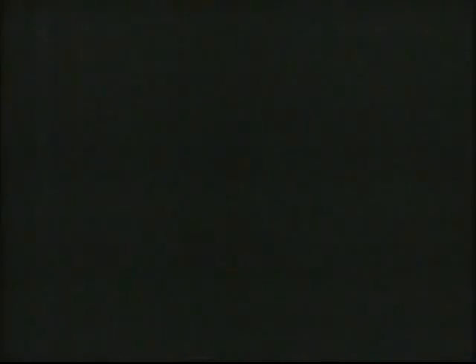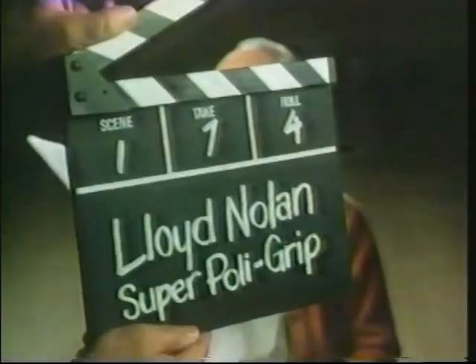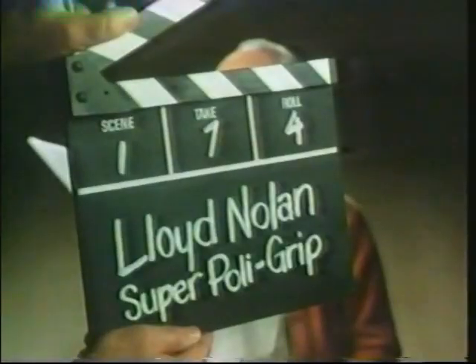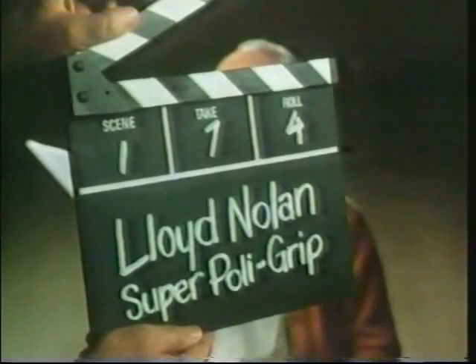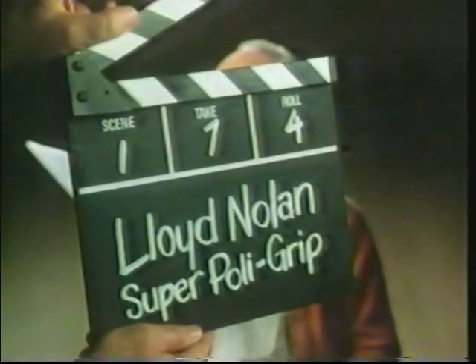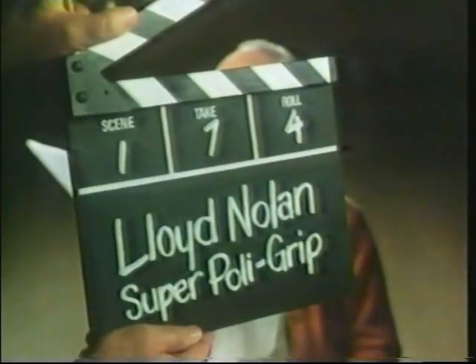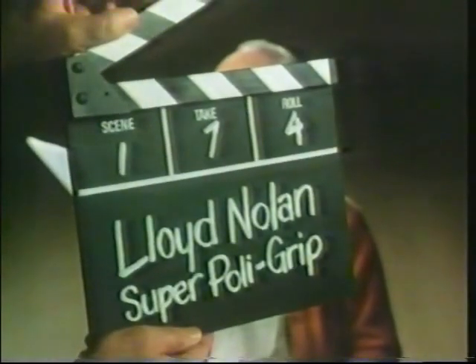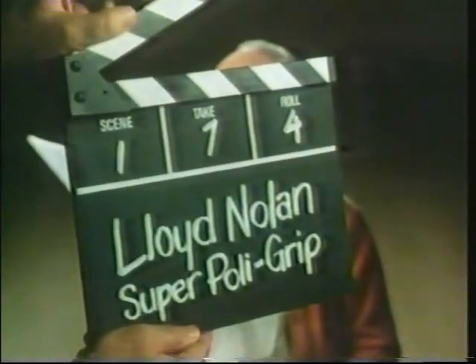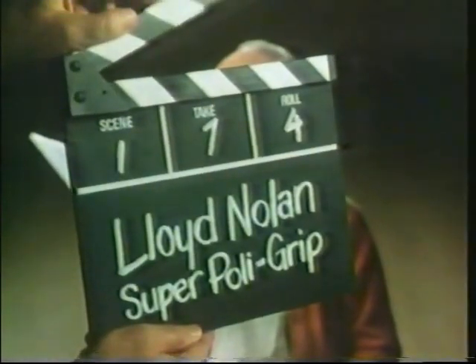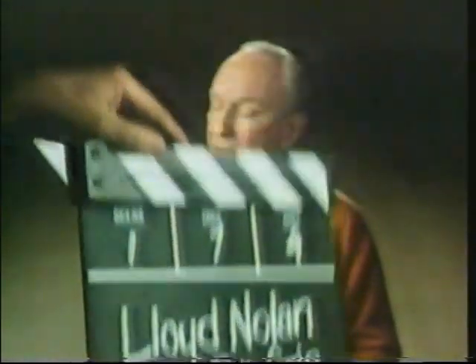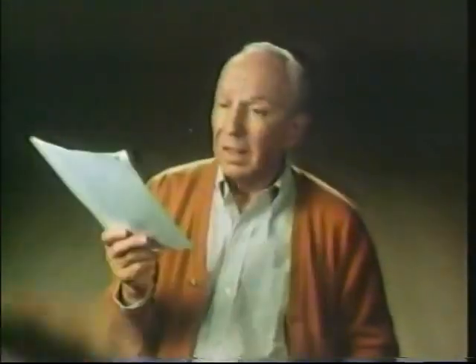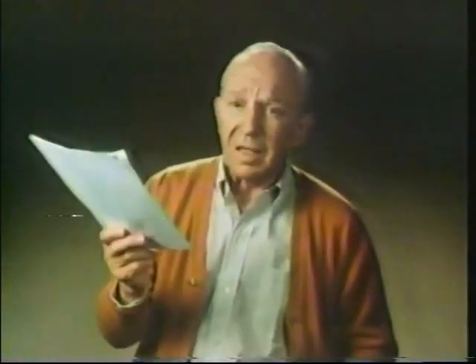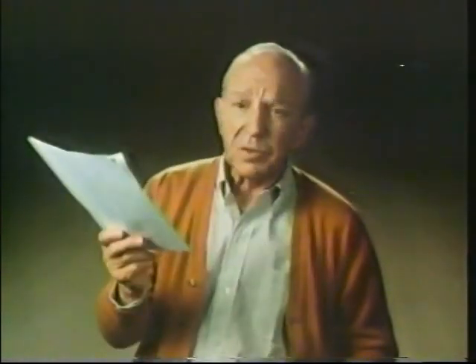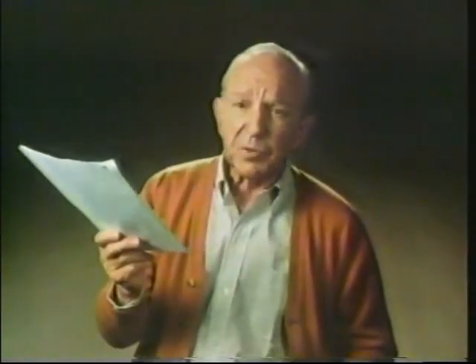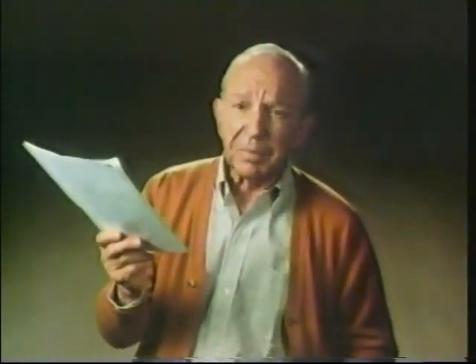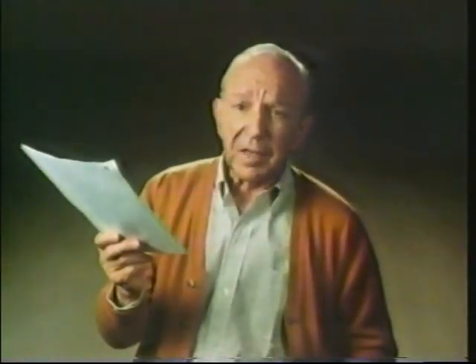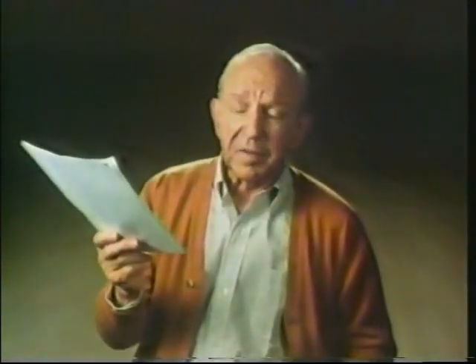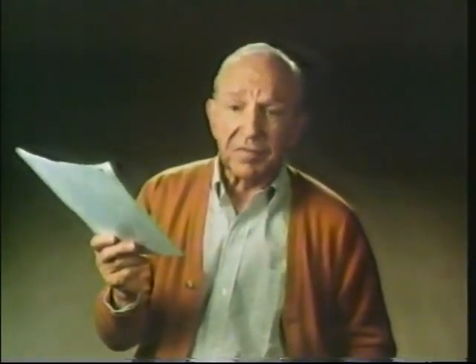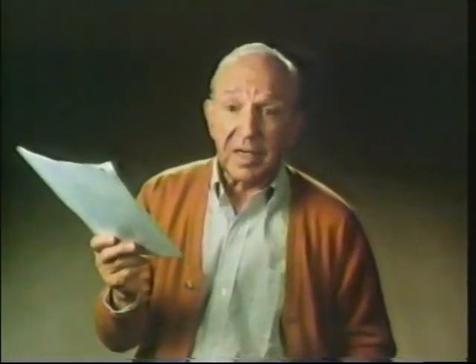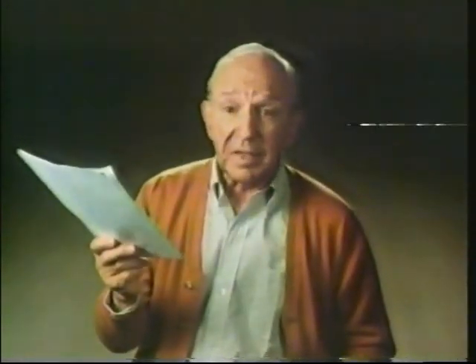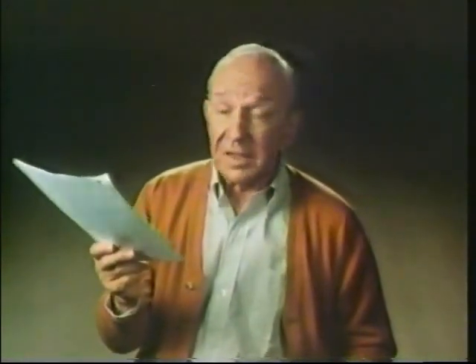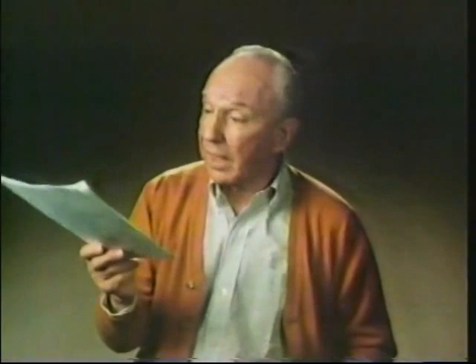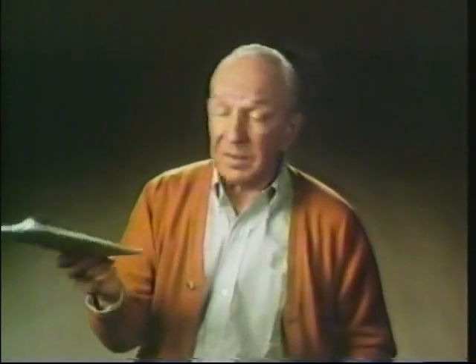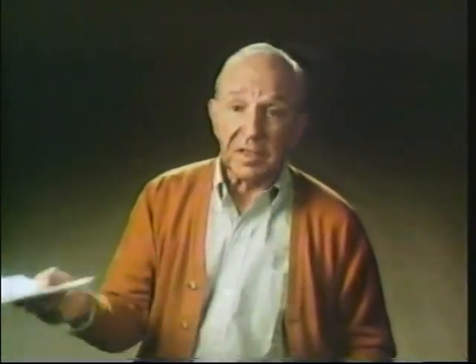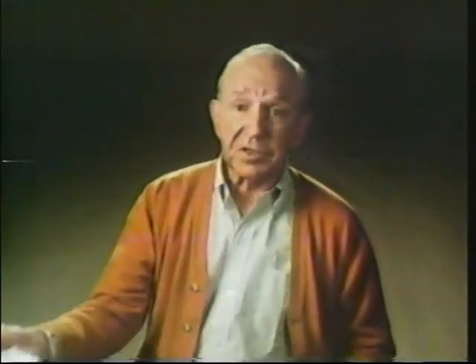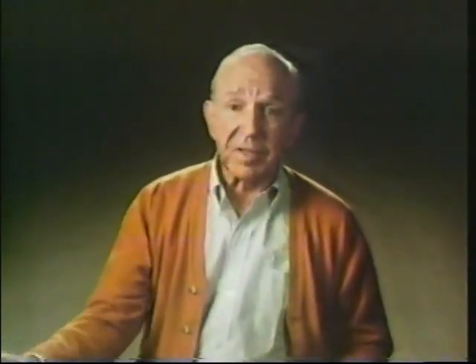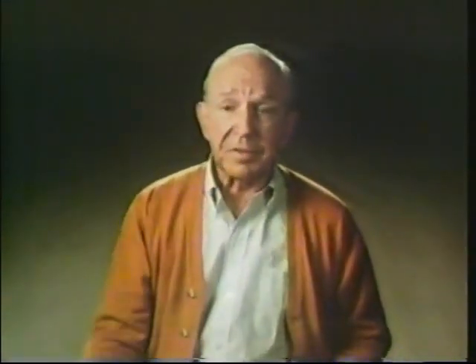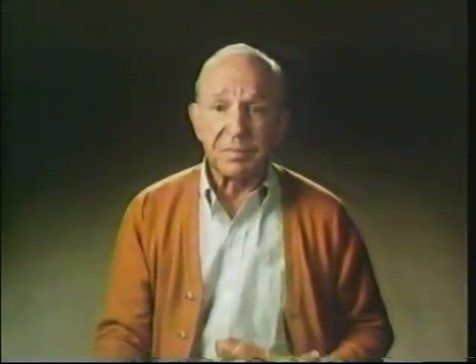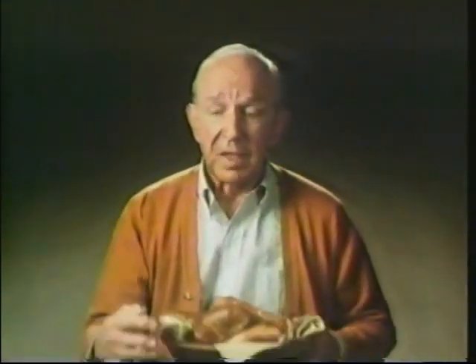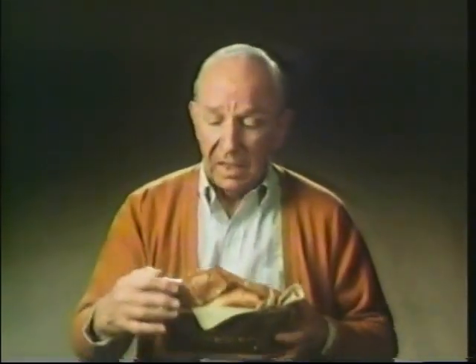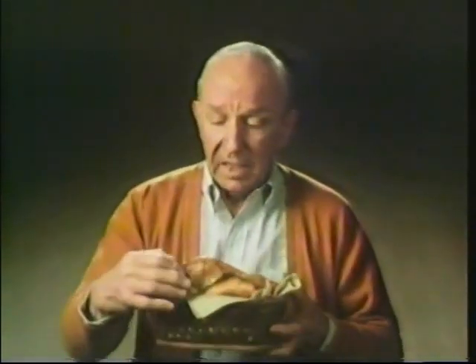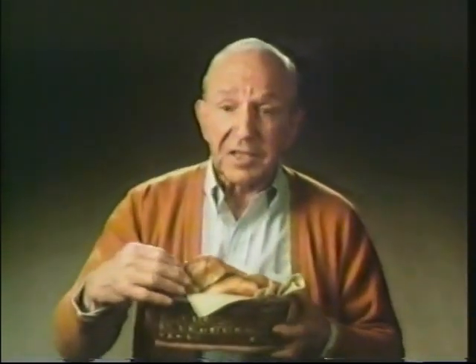Lloyd Nolan for Super Poly Grip. I've used Super Poly Grip for five years now. I don't need this grip. Cut. But, Lloyd... Listen.